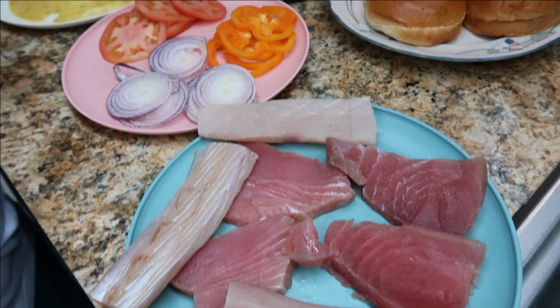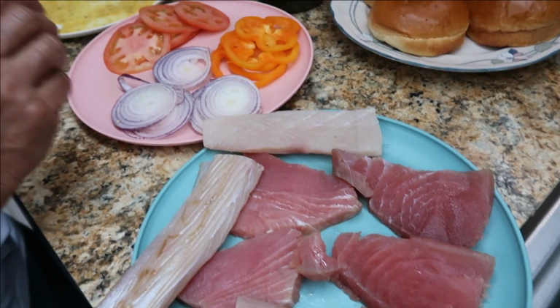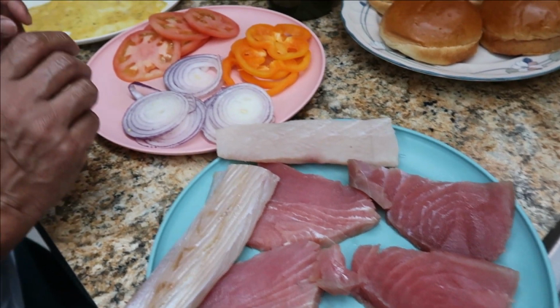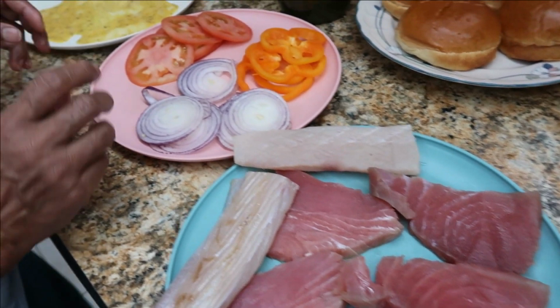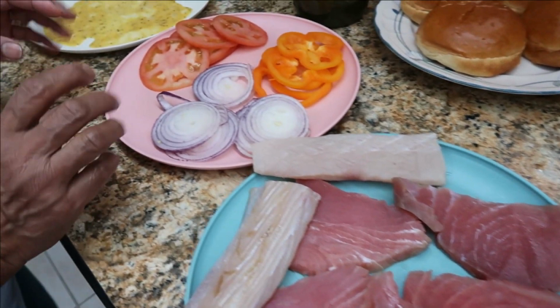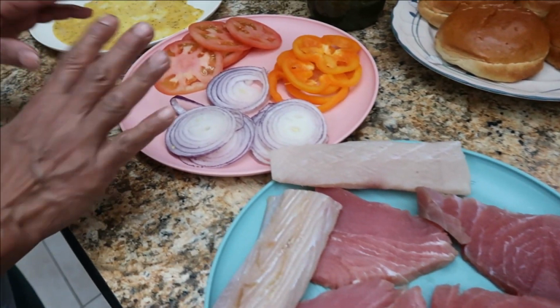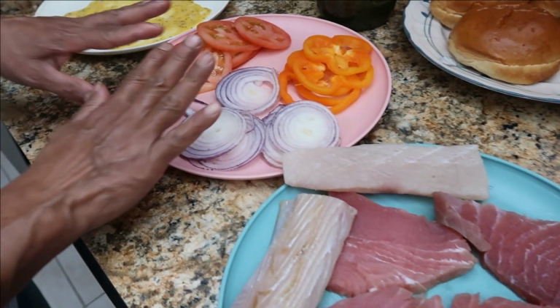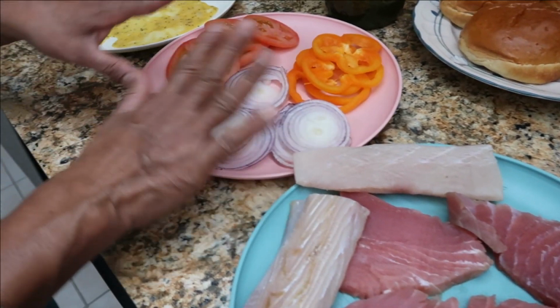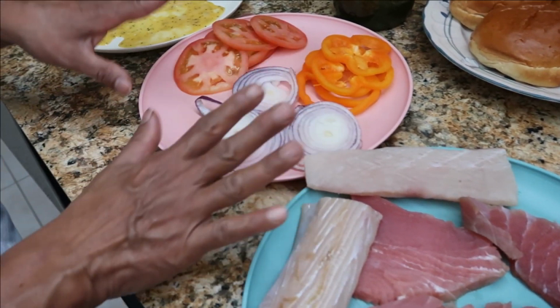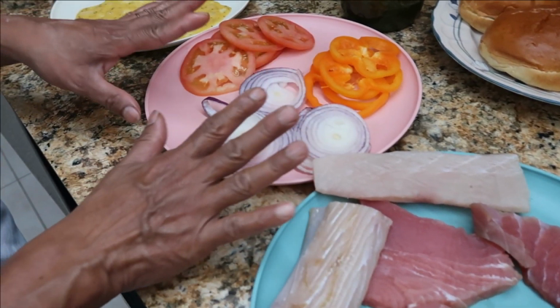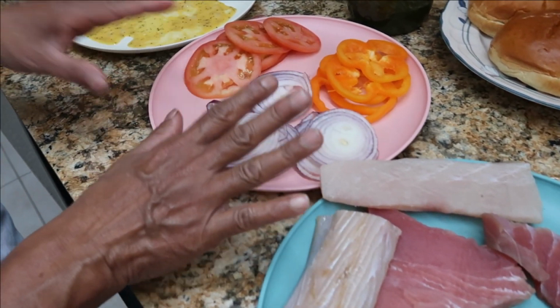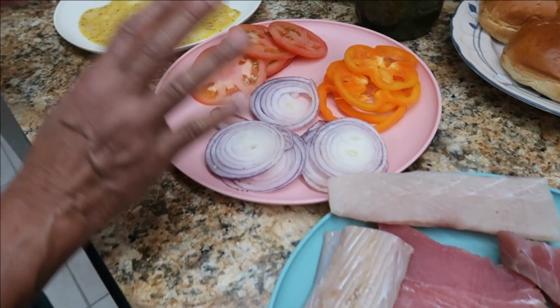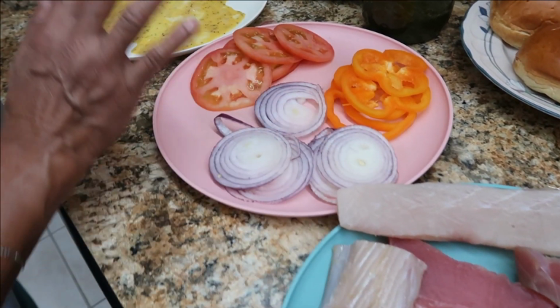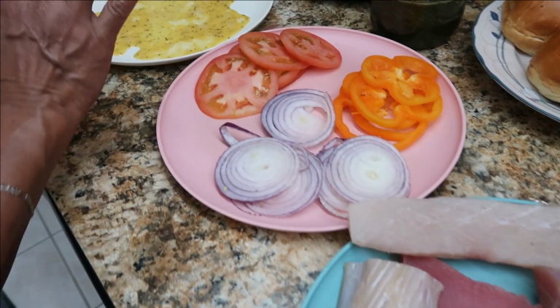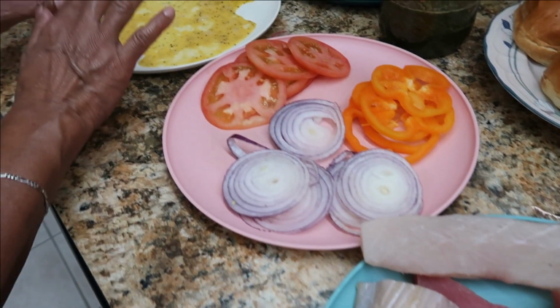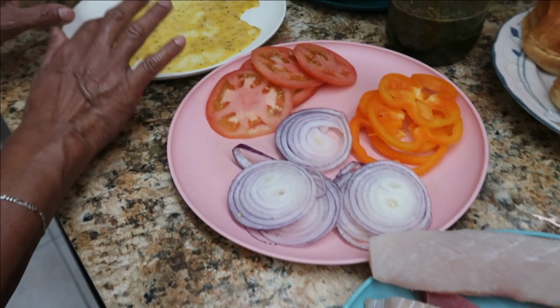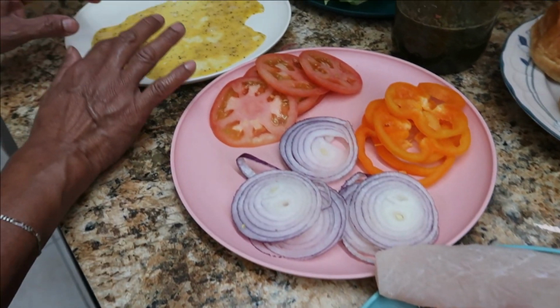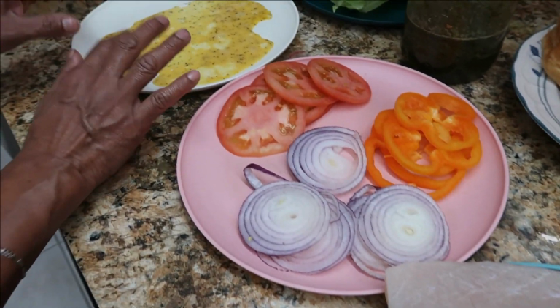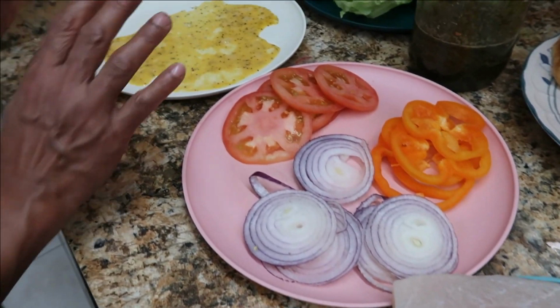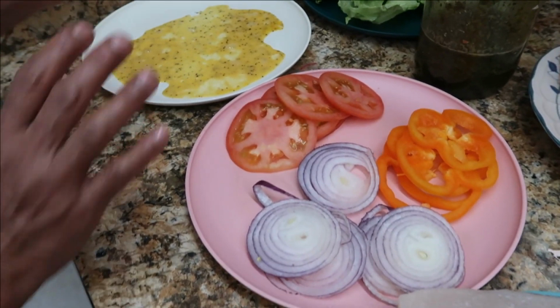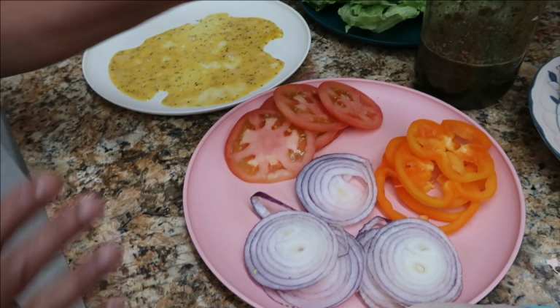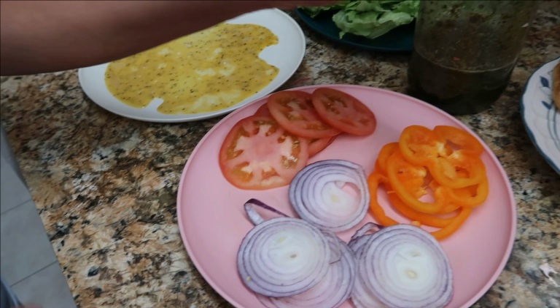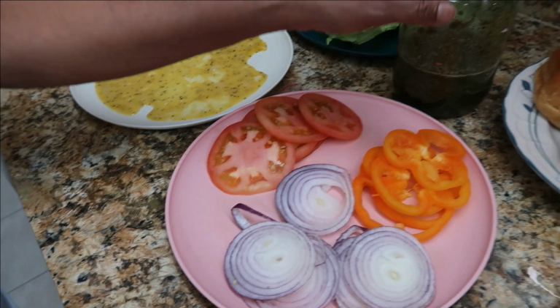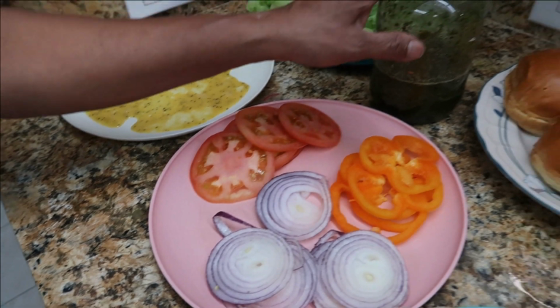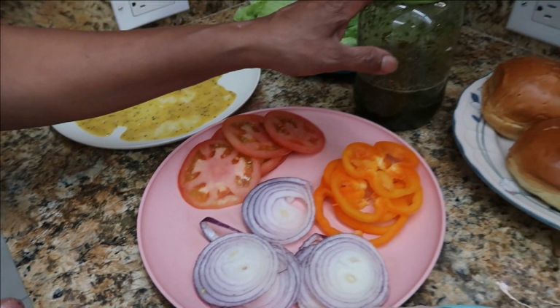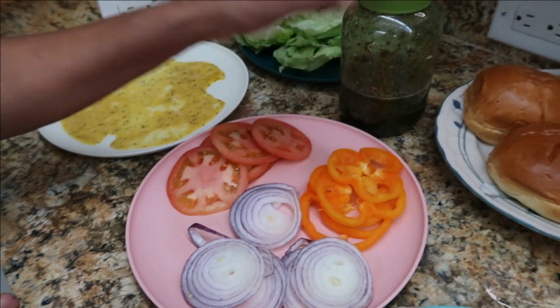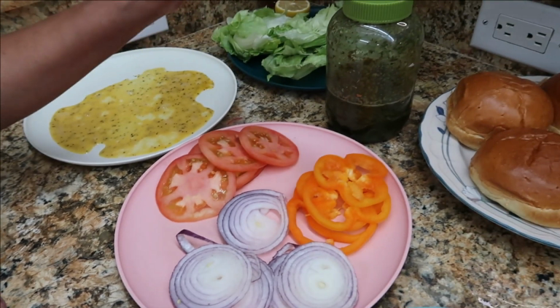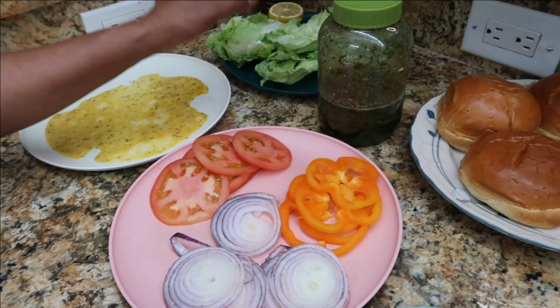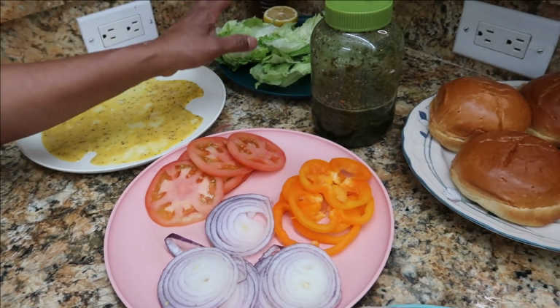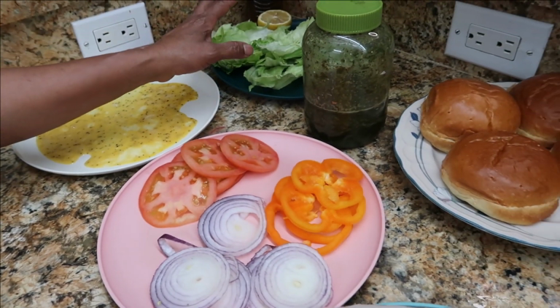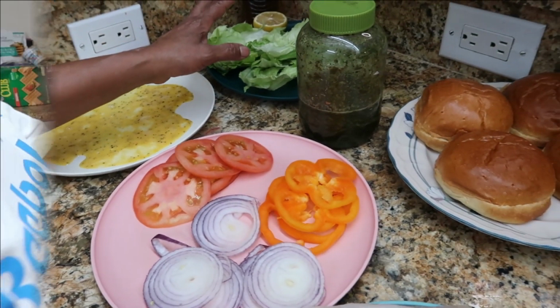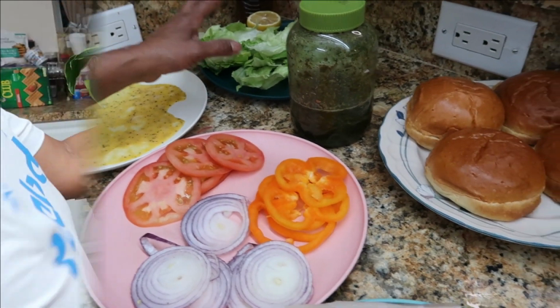So this is our seasoning, this will go after. We use an egg, we have green seasoning, and we get our lettuce.